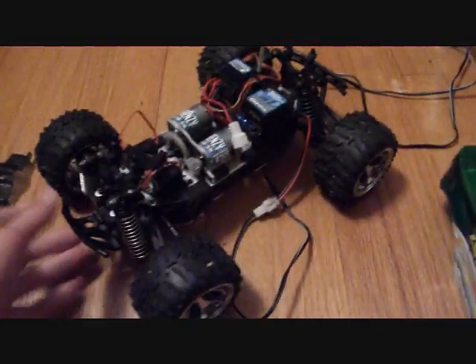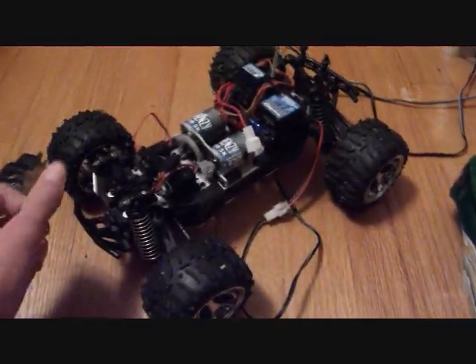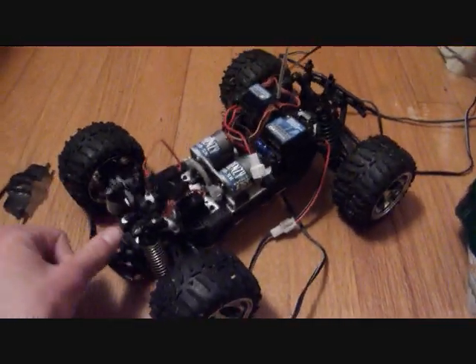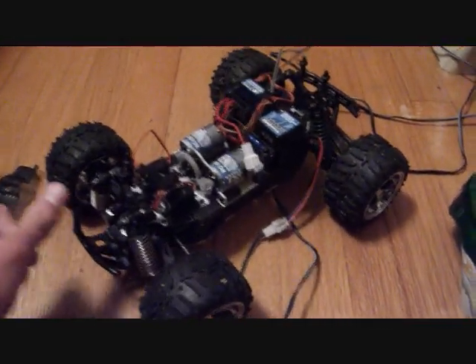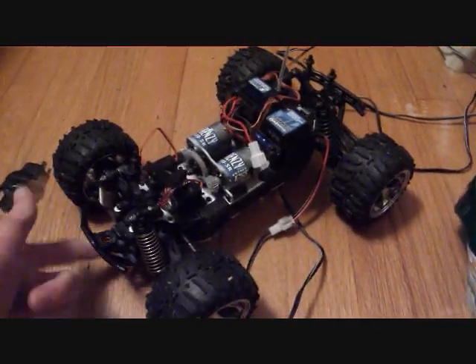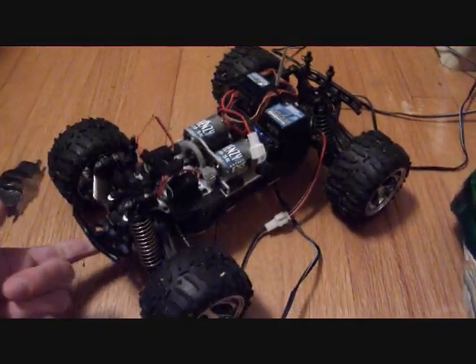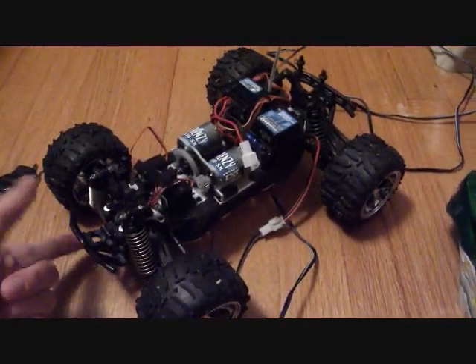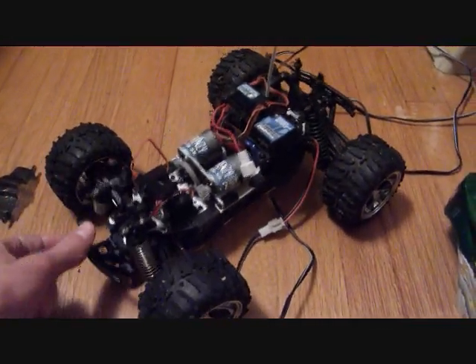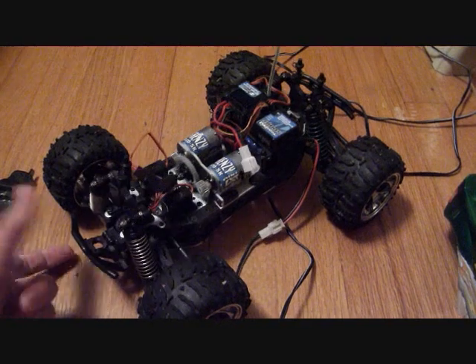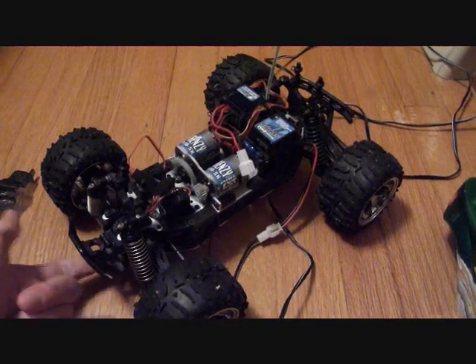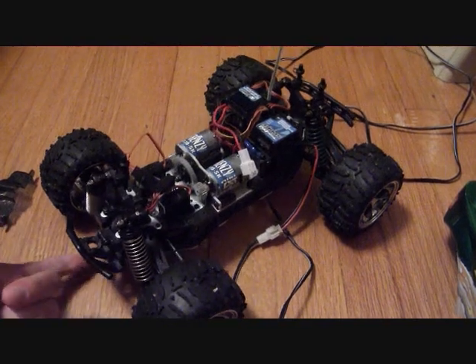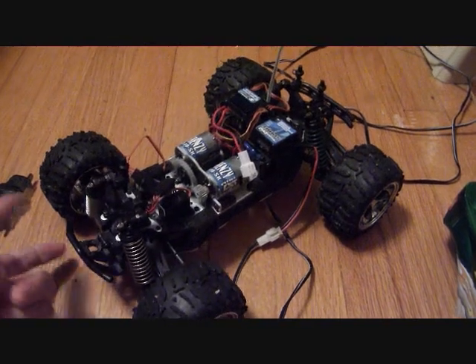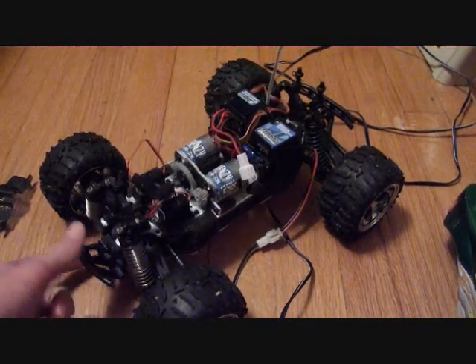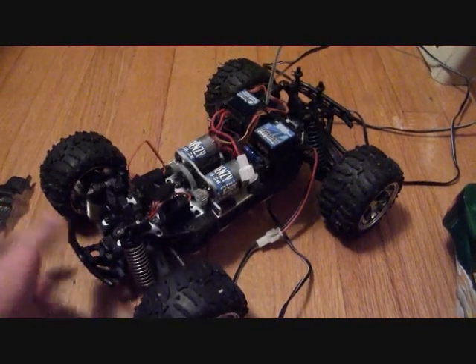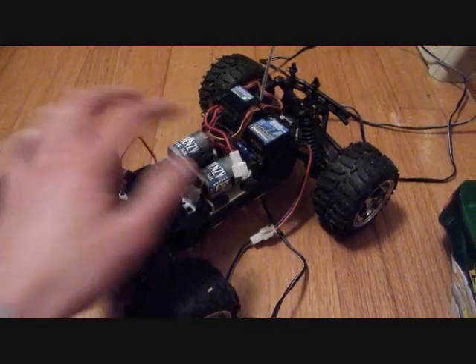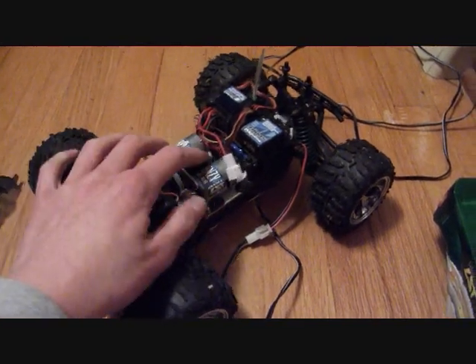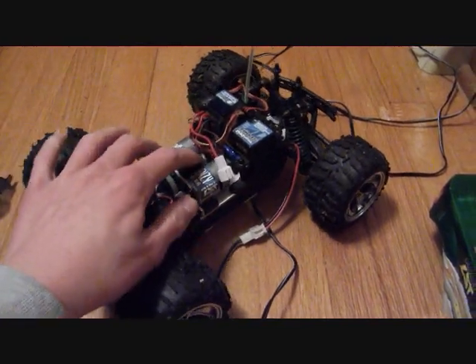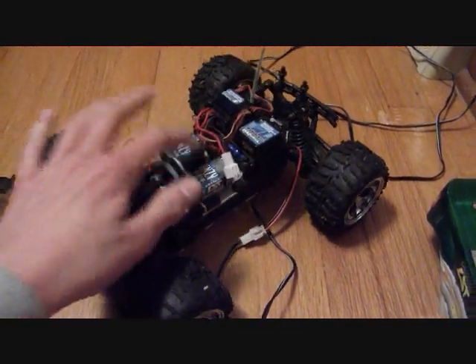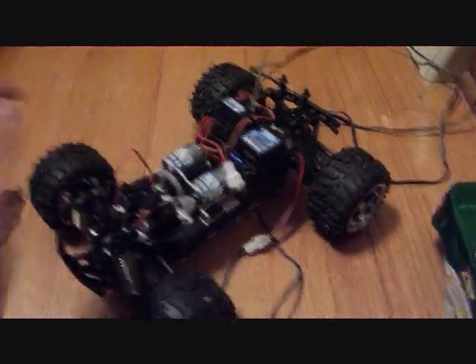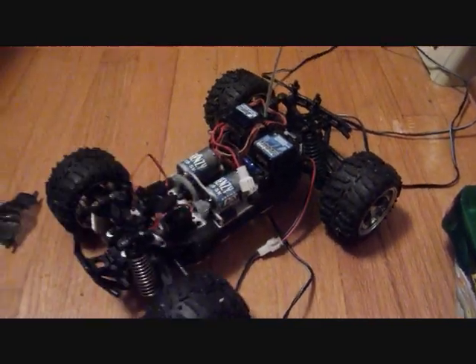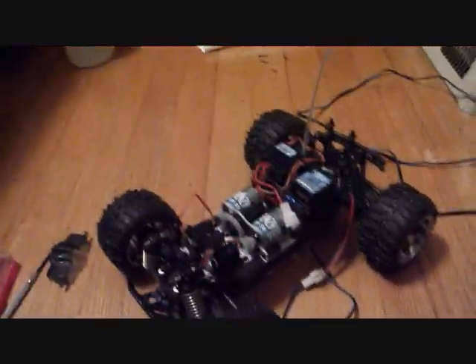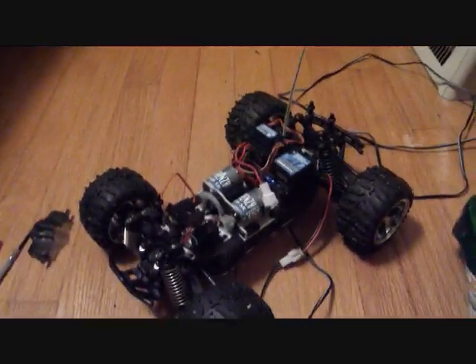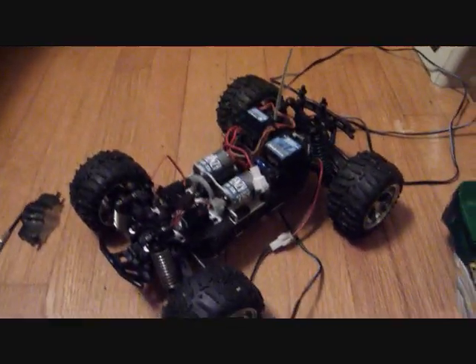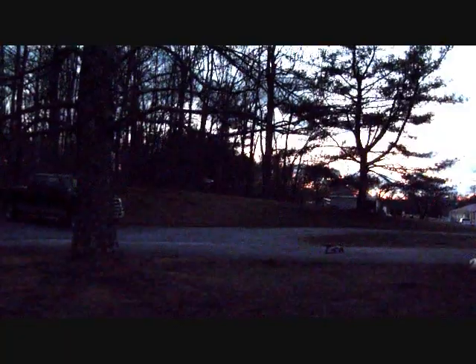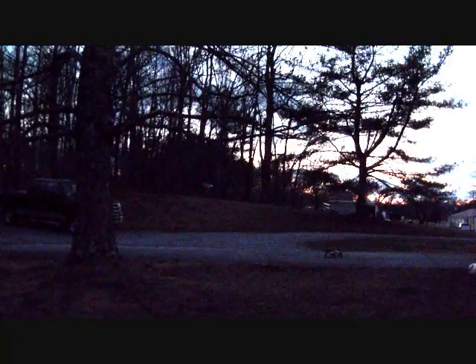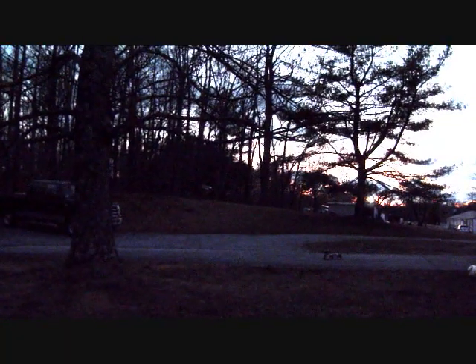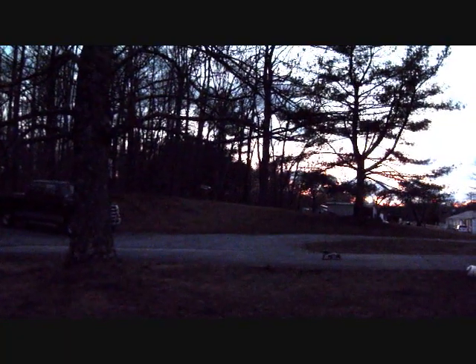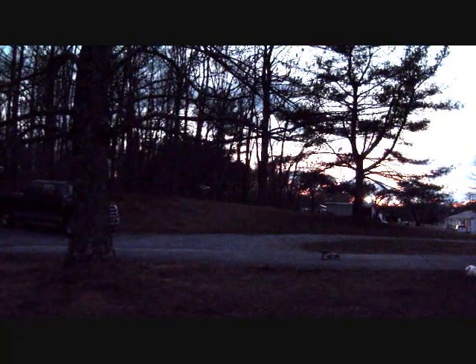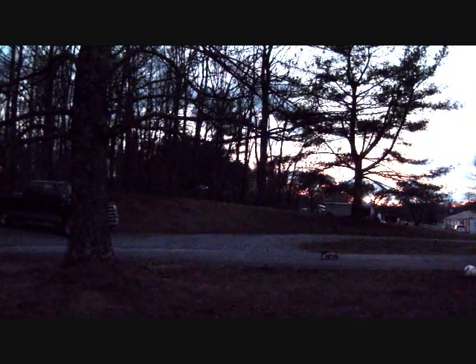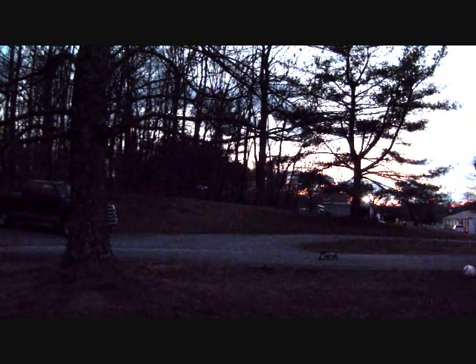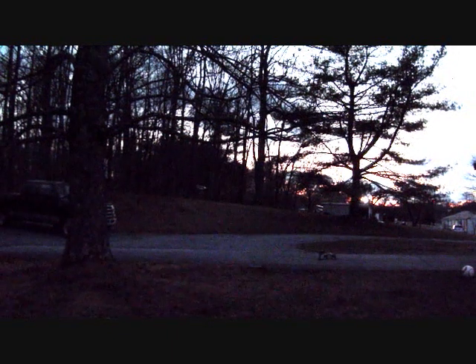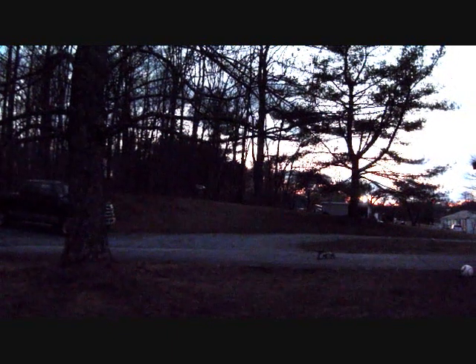Gotta look at the shocks next. Alright, here's a test run.